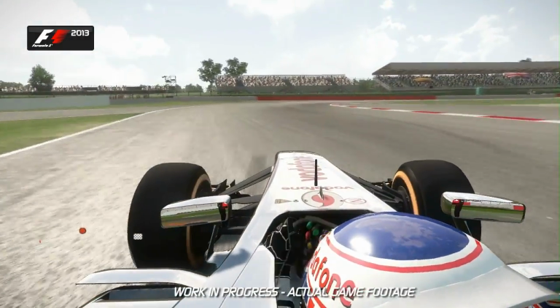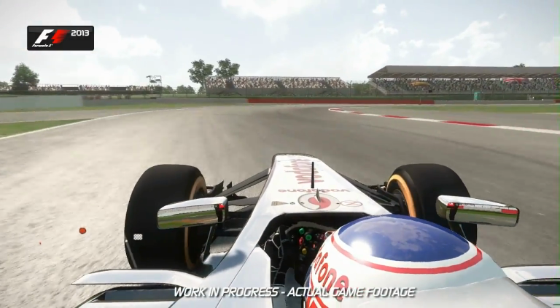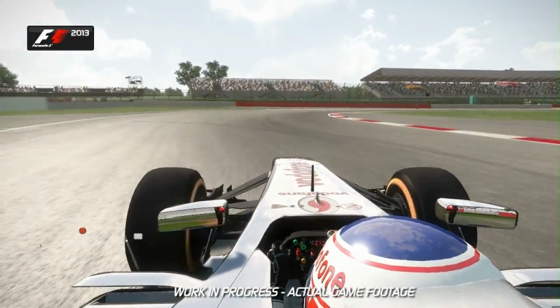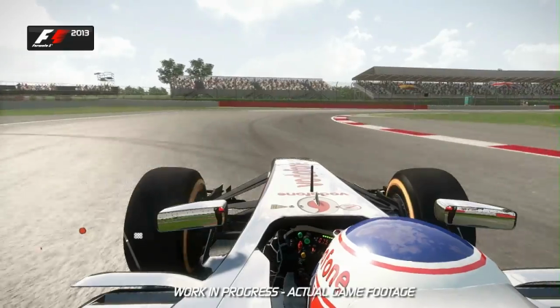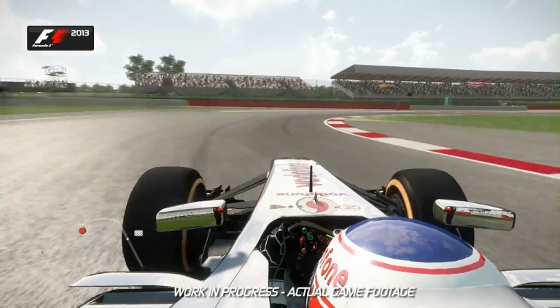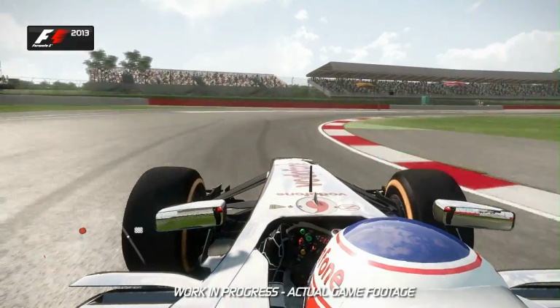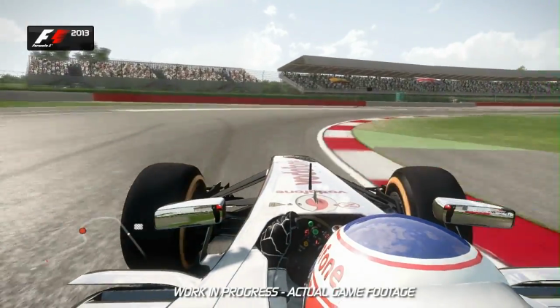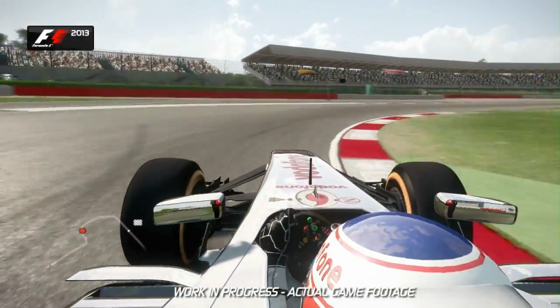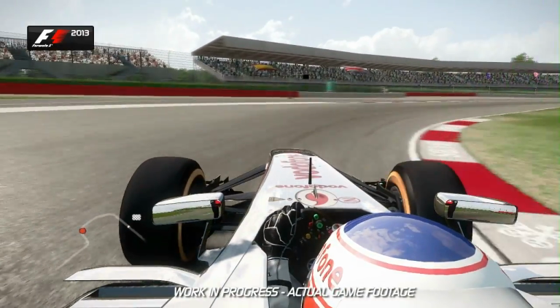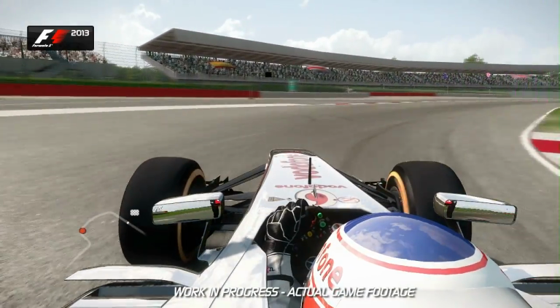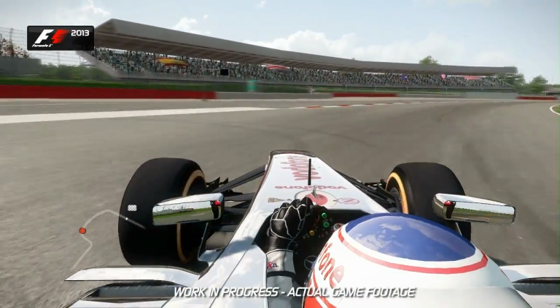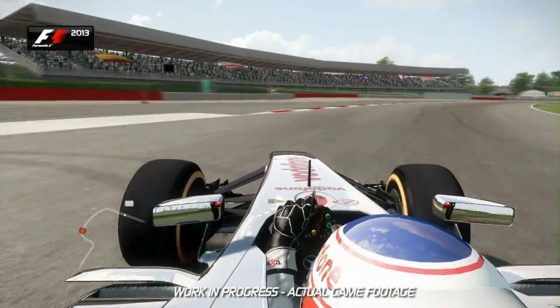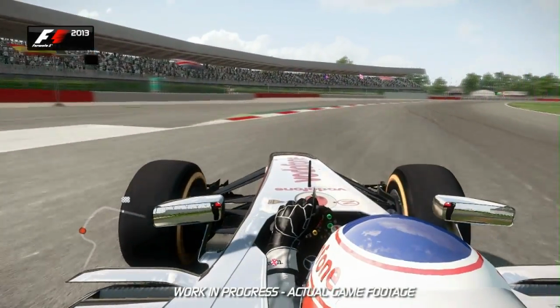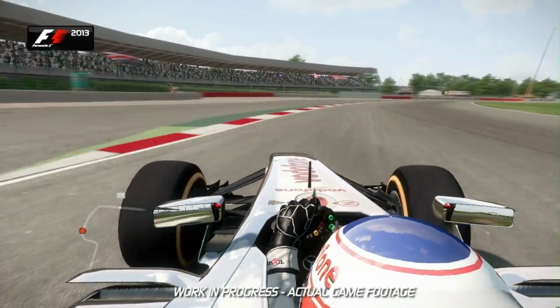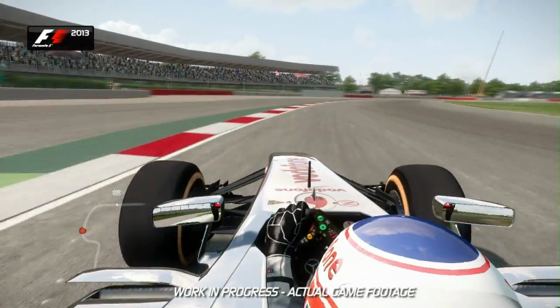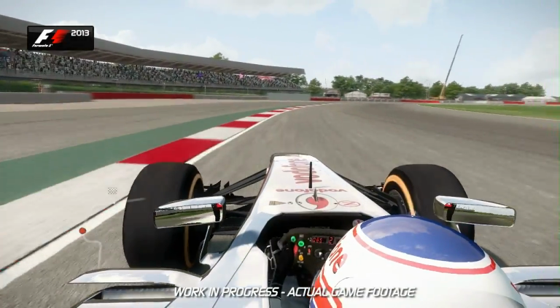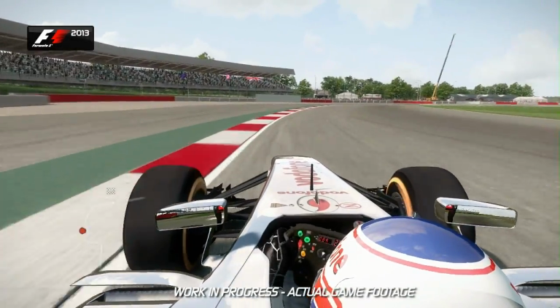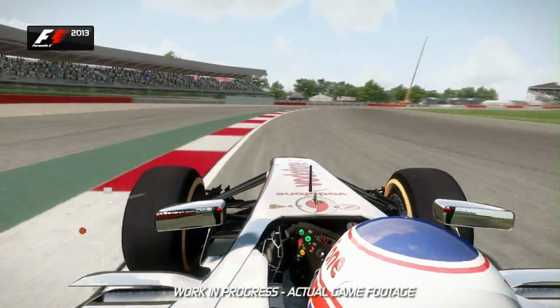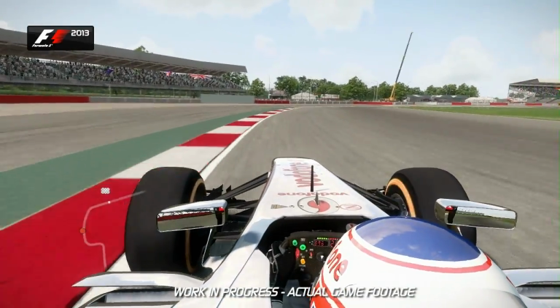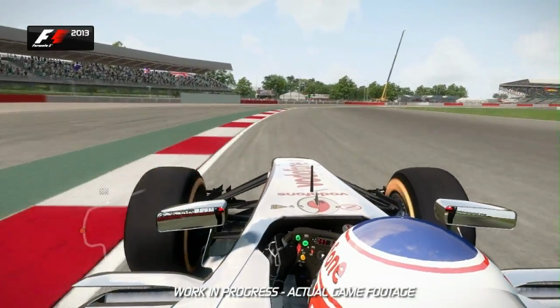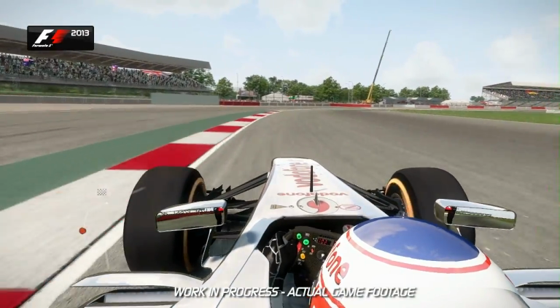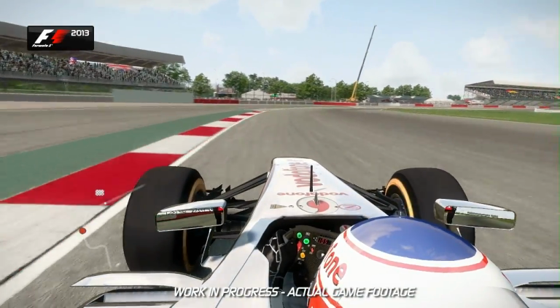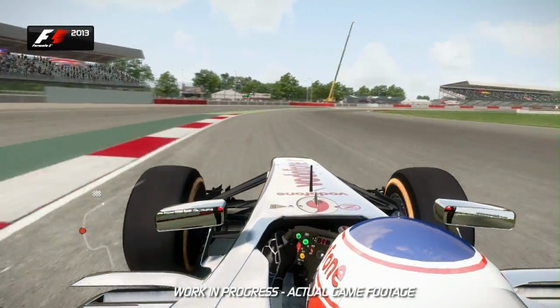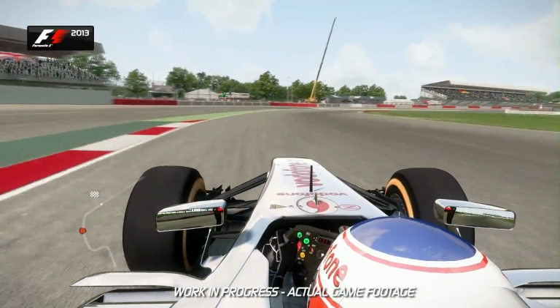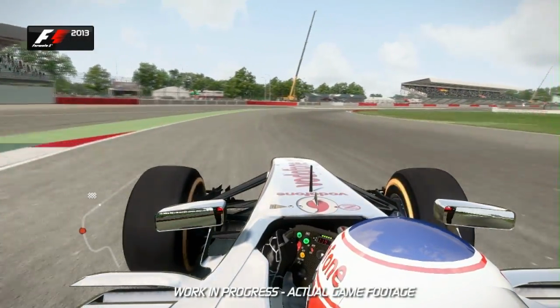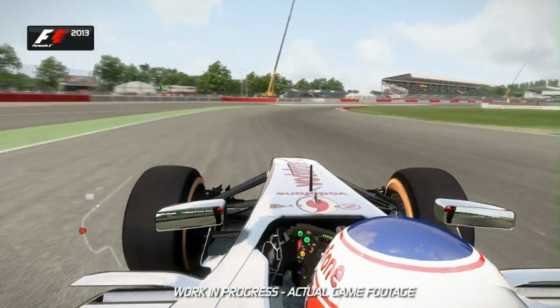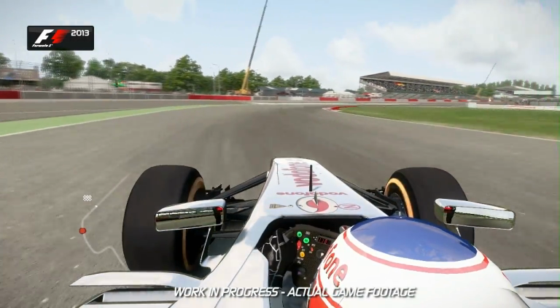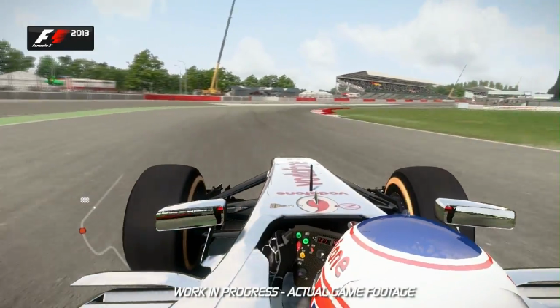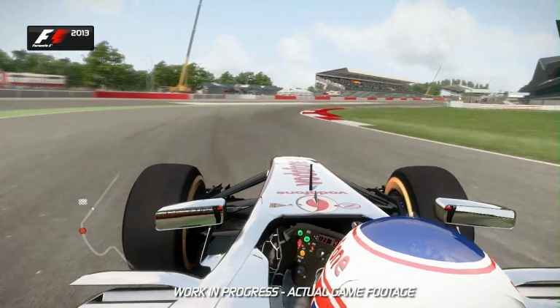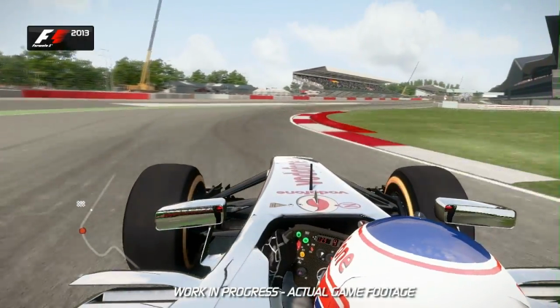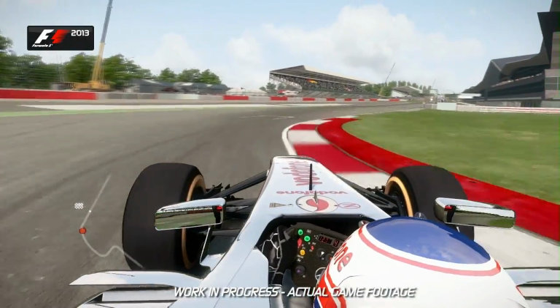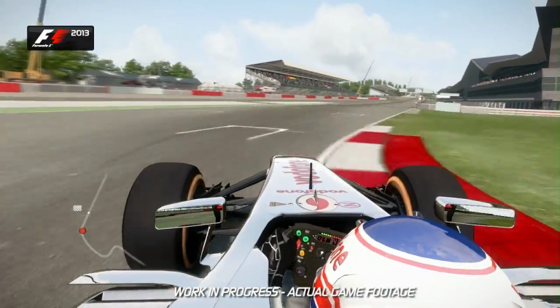On the run down towards that final section of Club, down through the gears again into second, and flick the car left to right. Watch out for that wheel spin on the exit though — you don't want to lose that traction. And that's a lap of Silverstone.